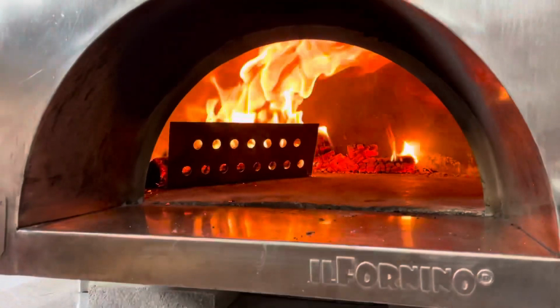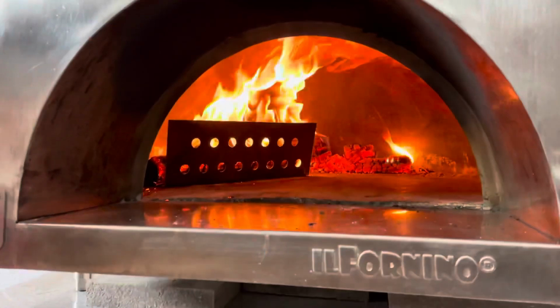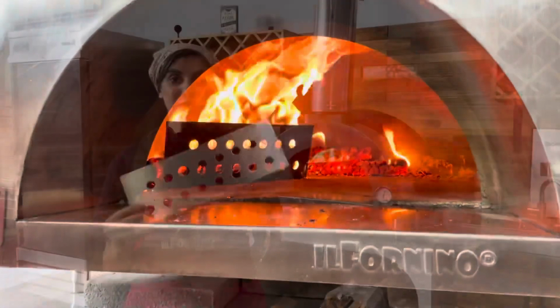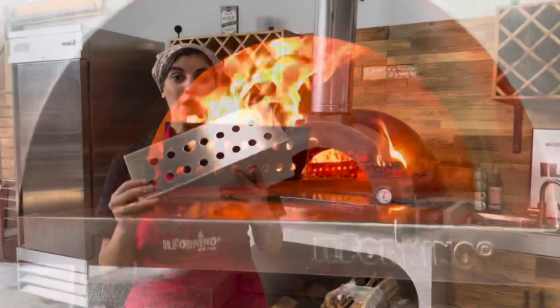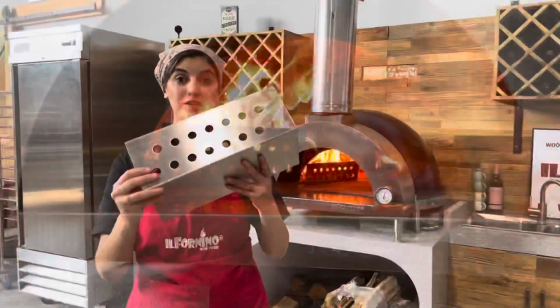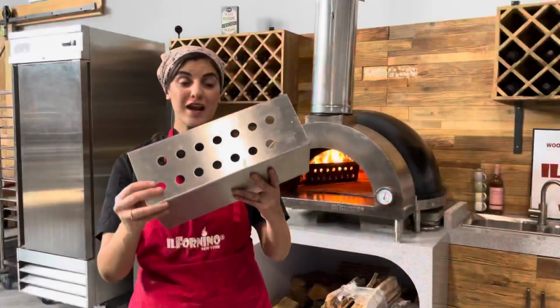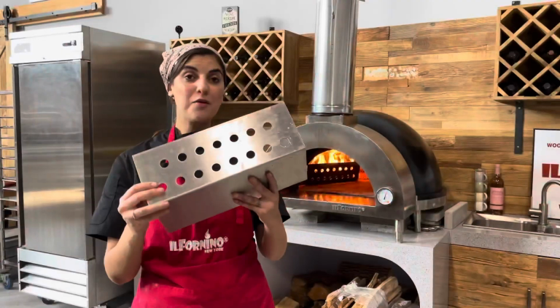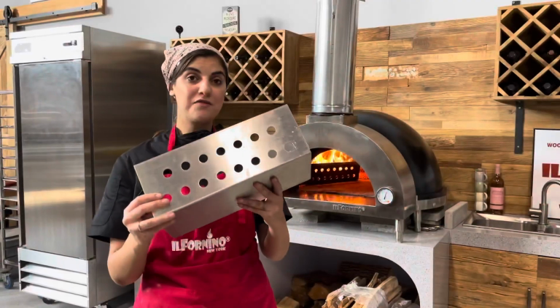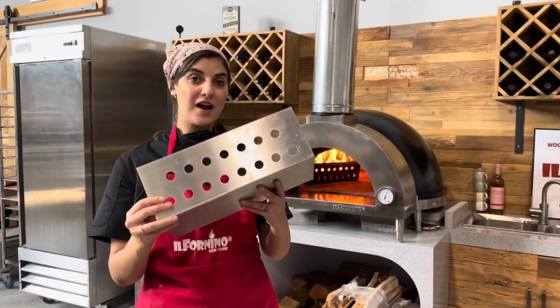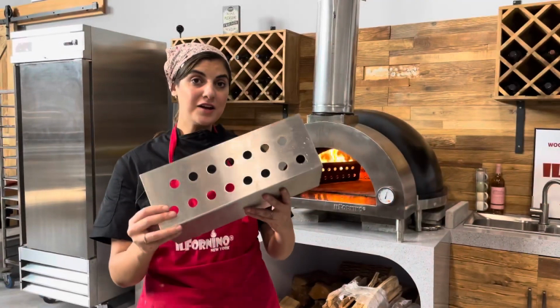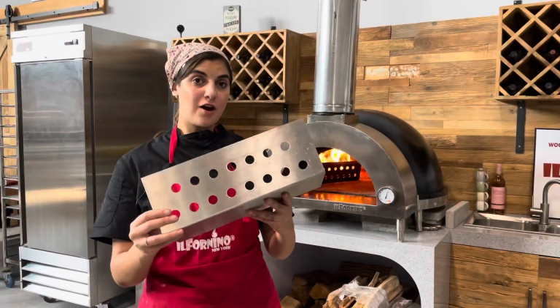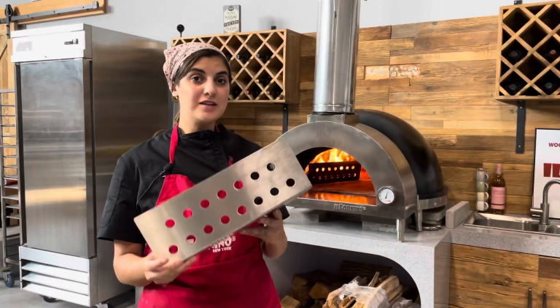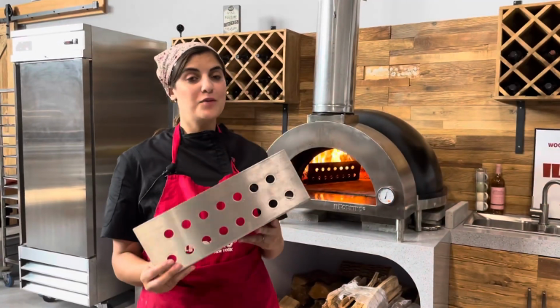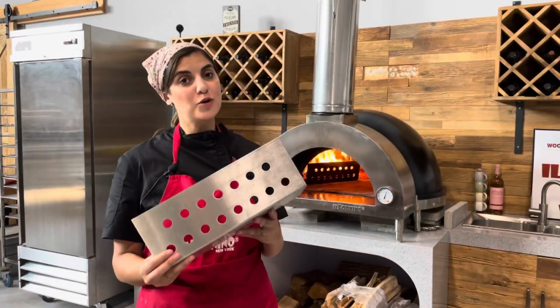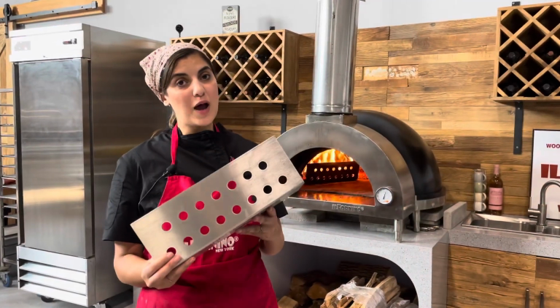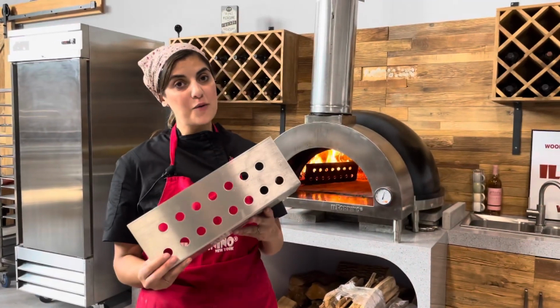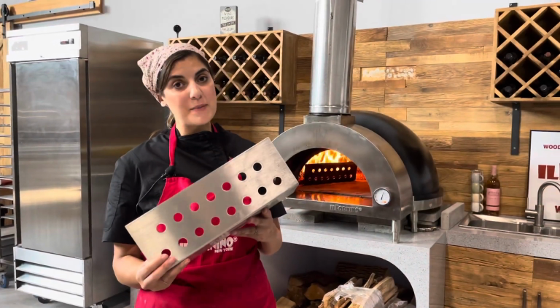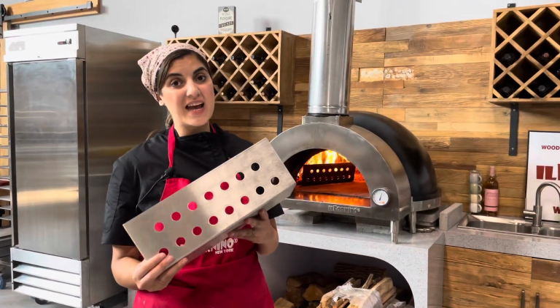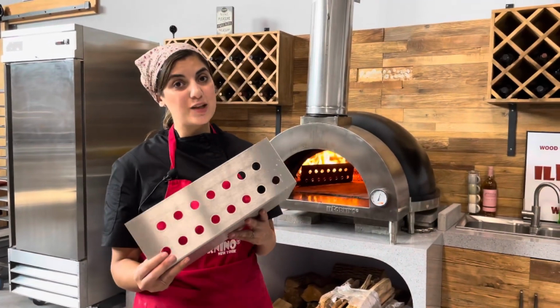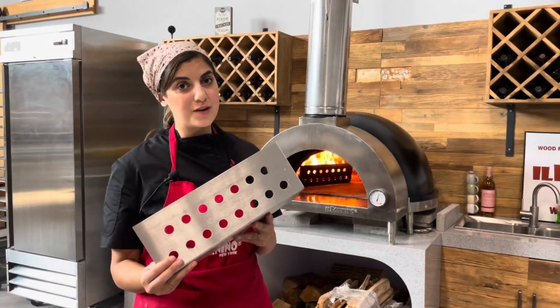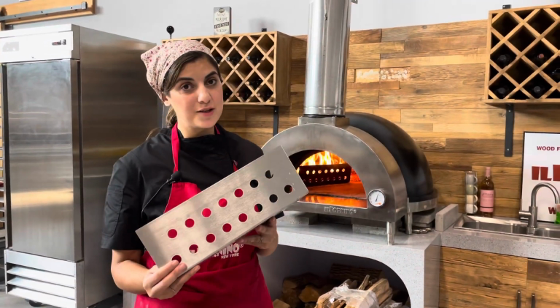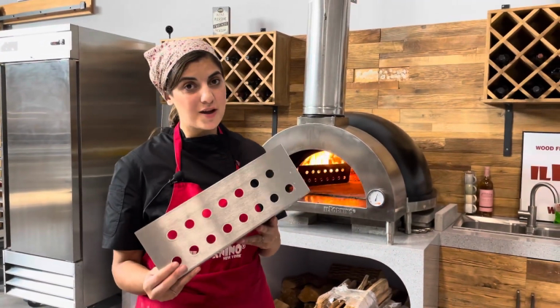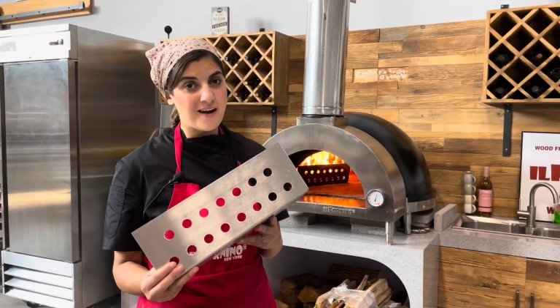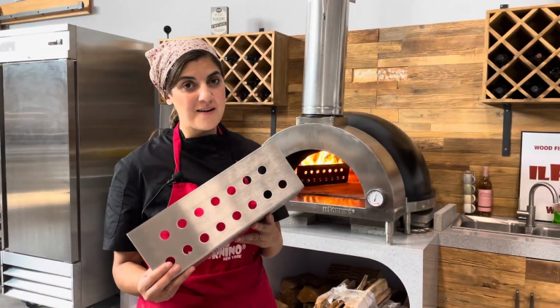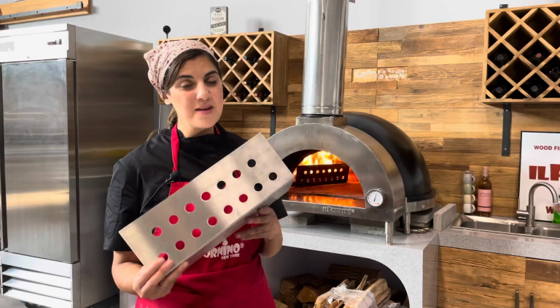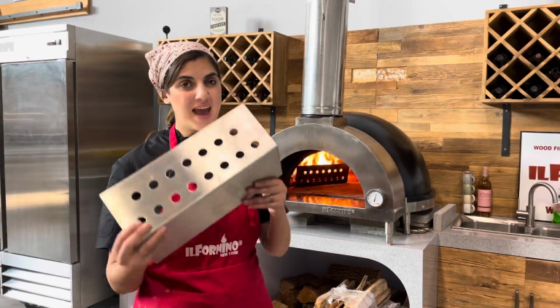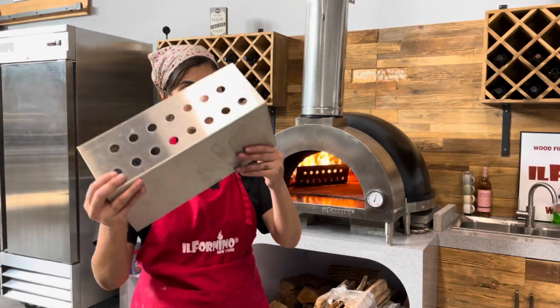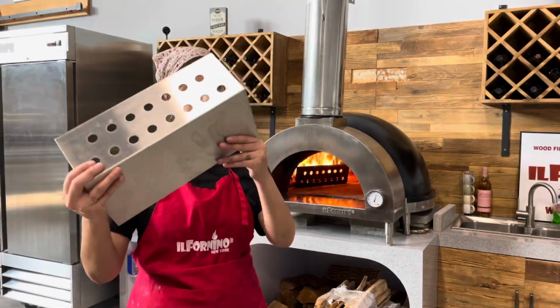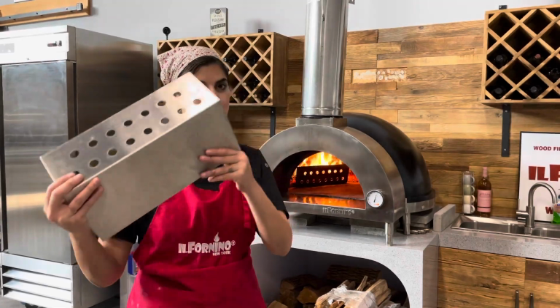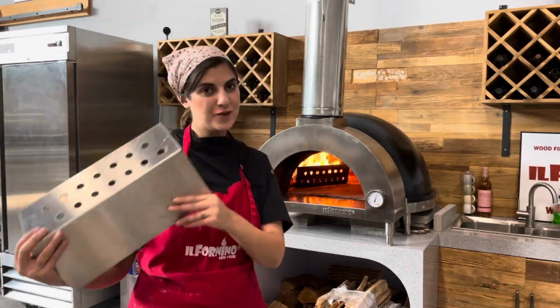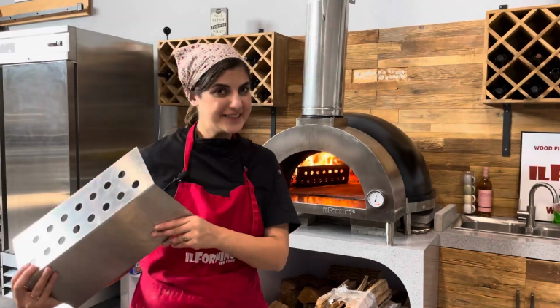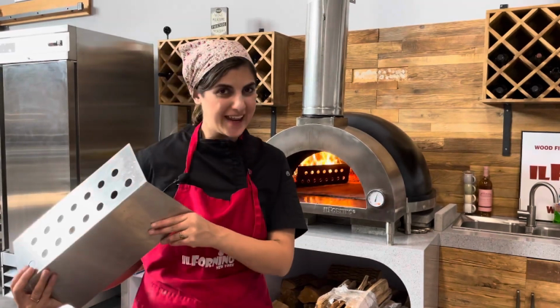To order our fire guard, go to our website ilfornino.com and get yourself one today.